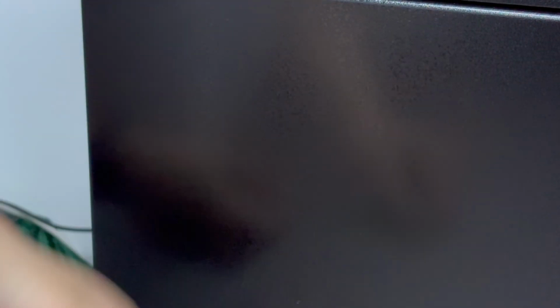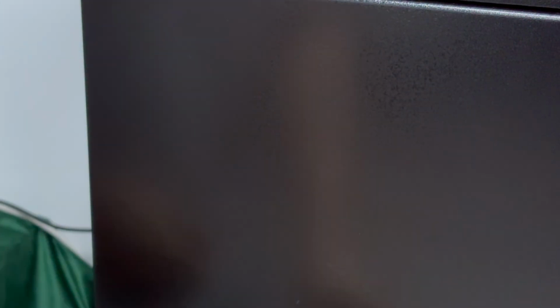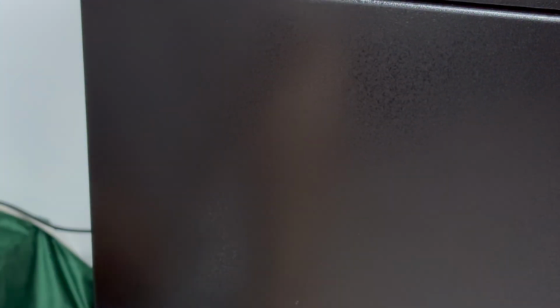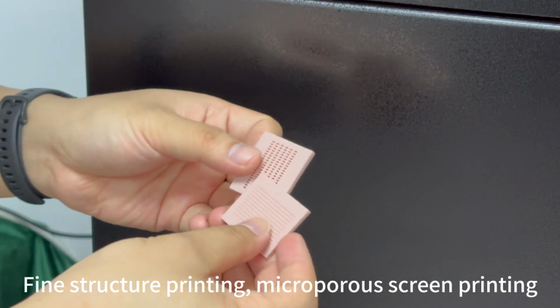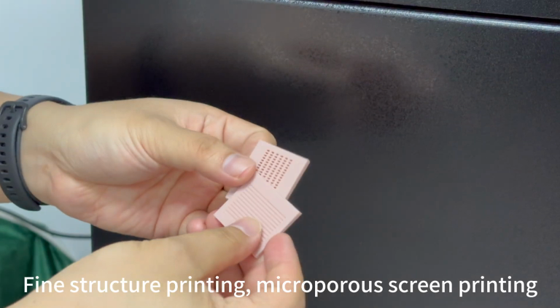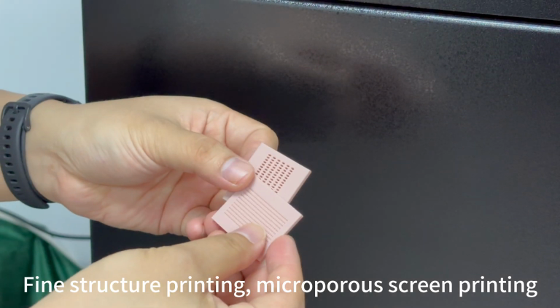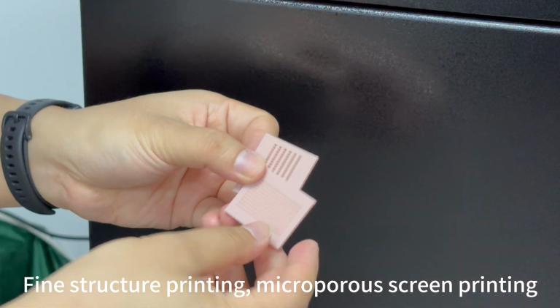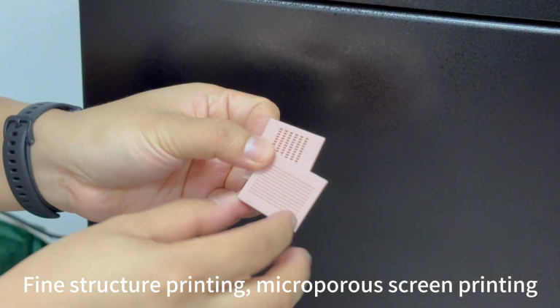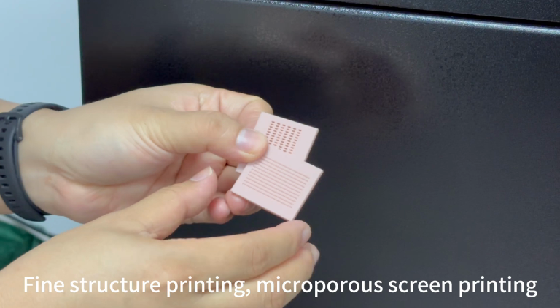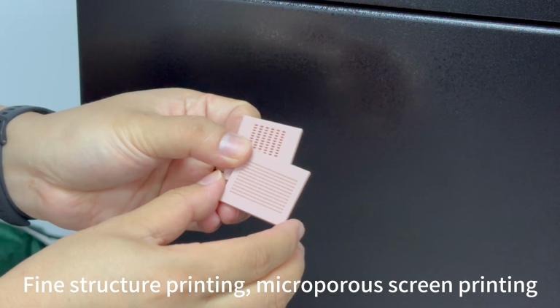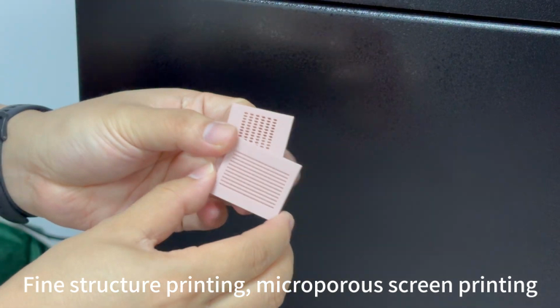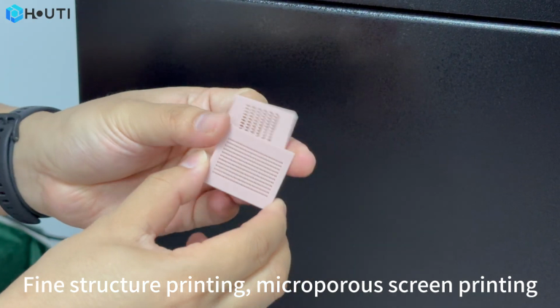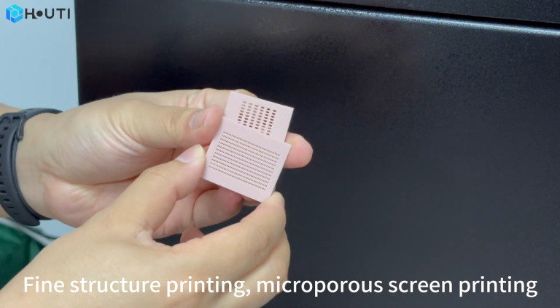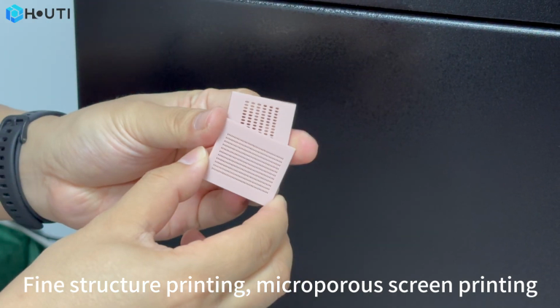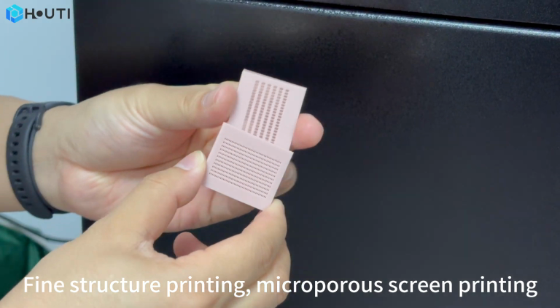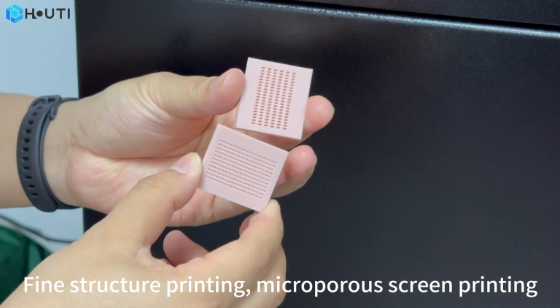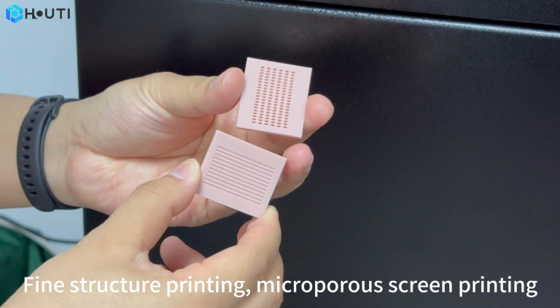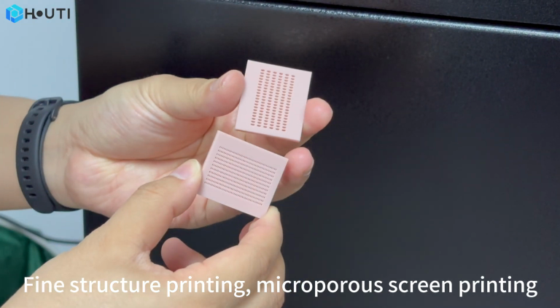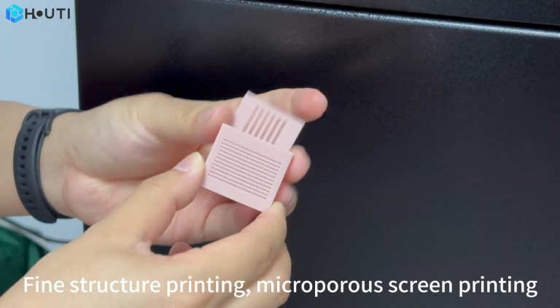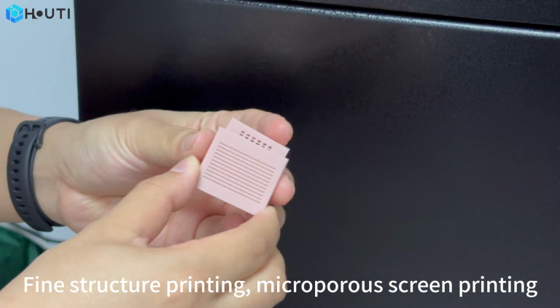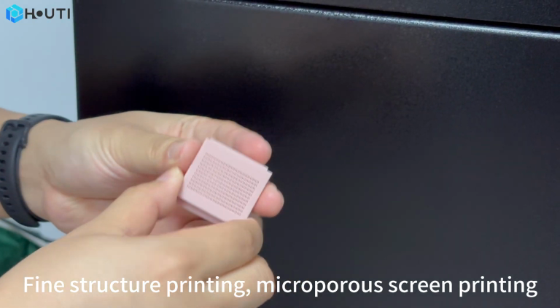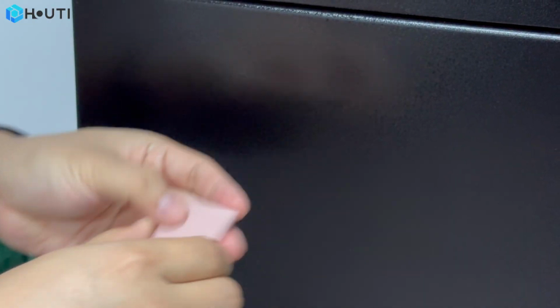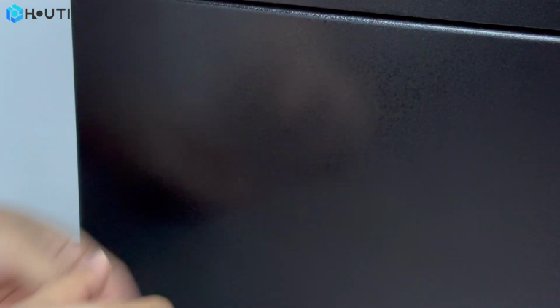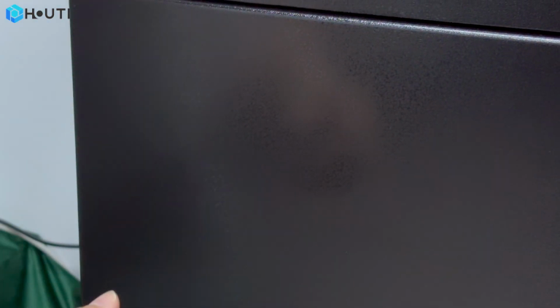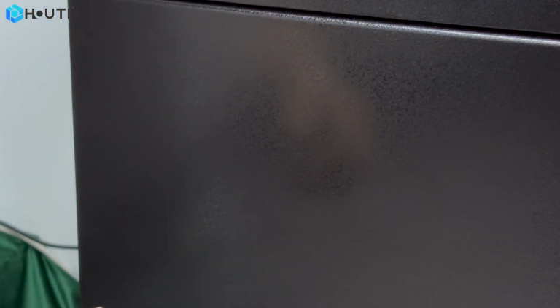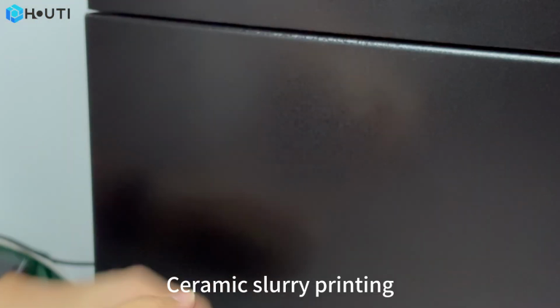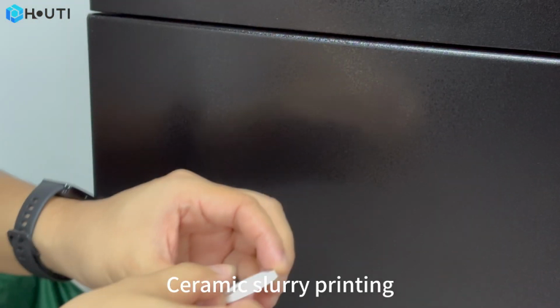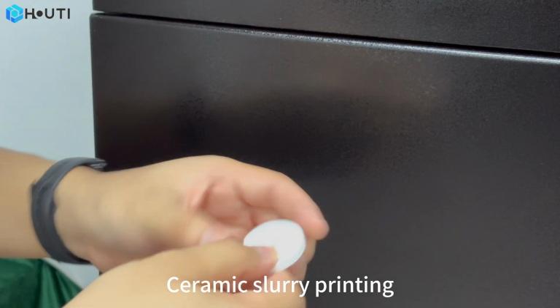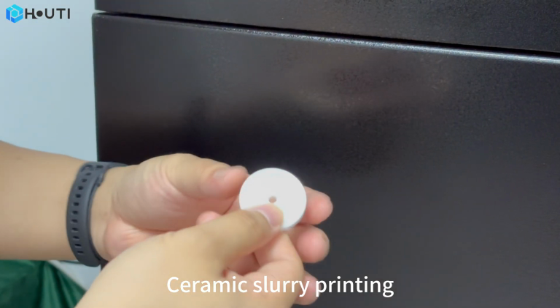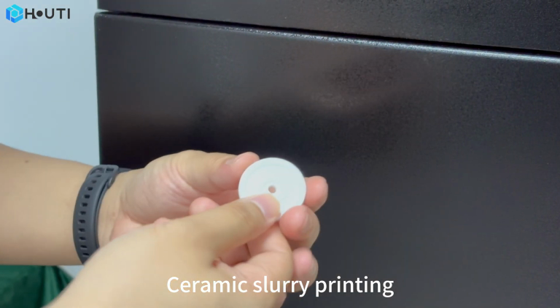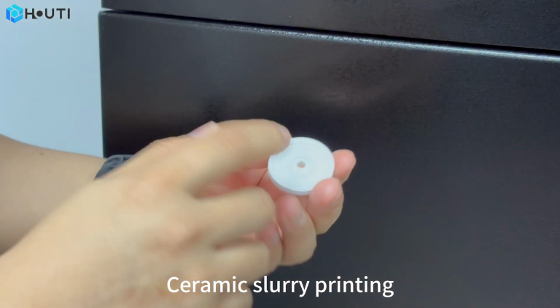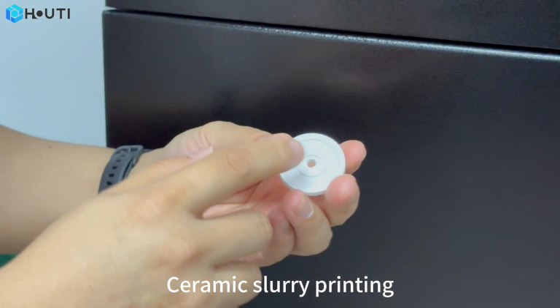Fine structure printing, micro-porous grain printing, and ceramic slurry printing.